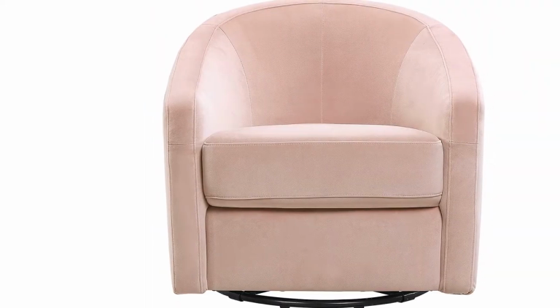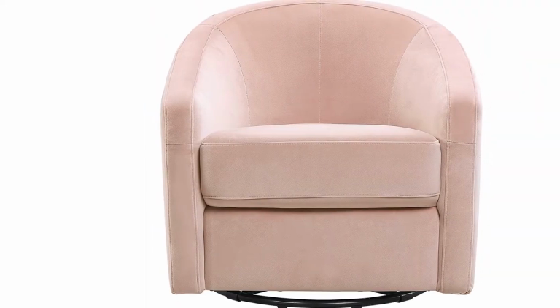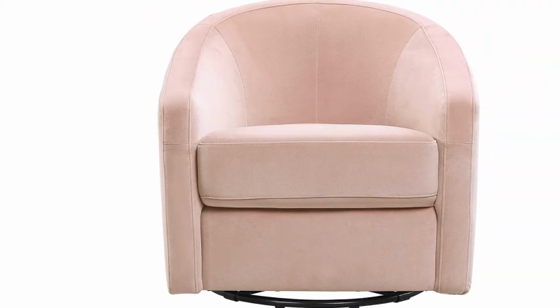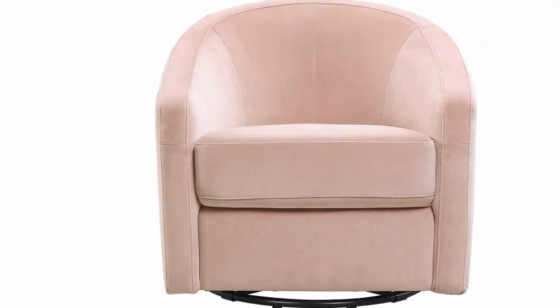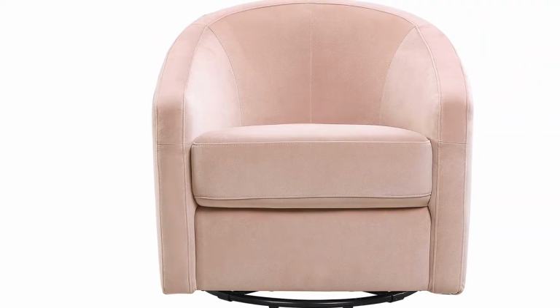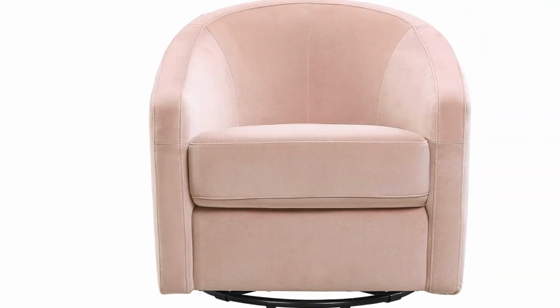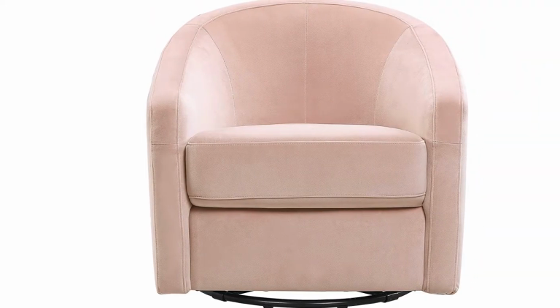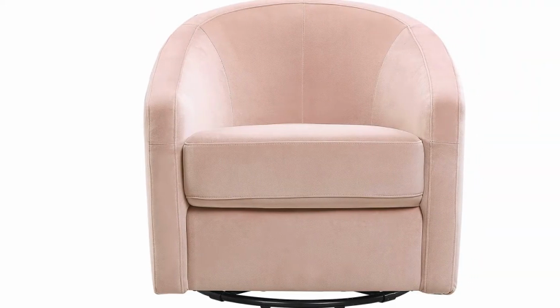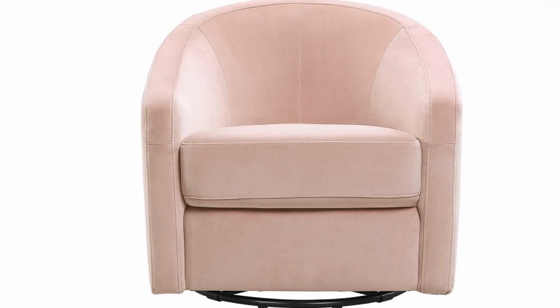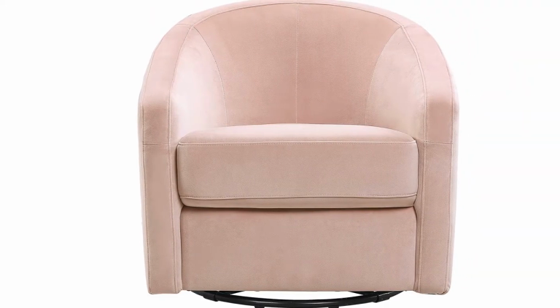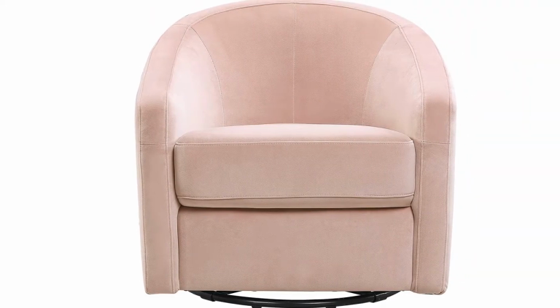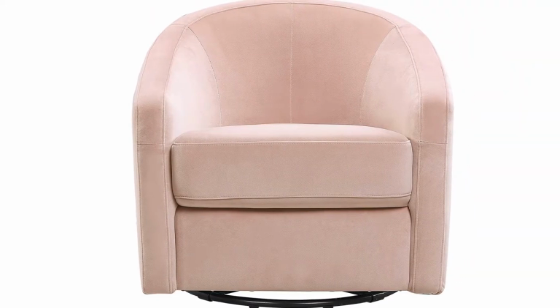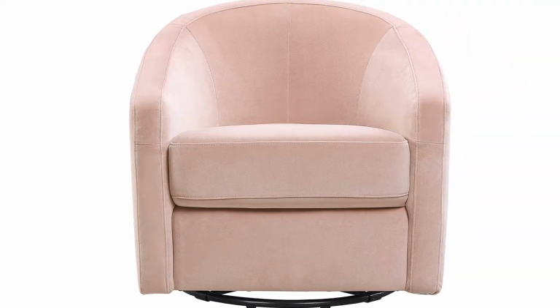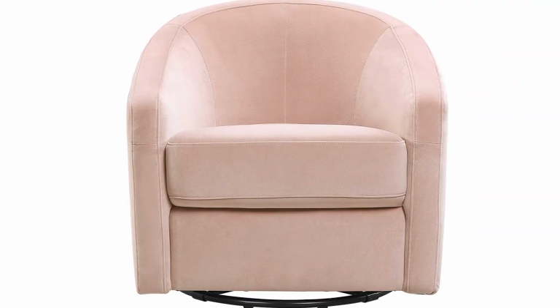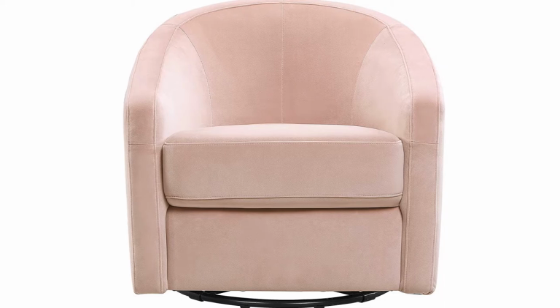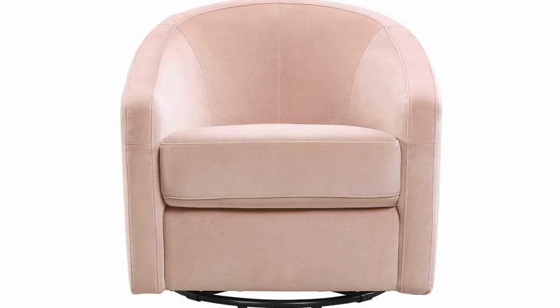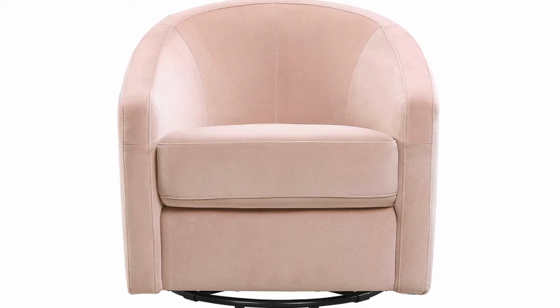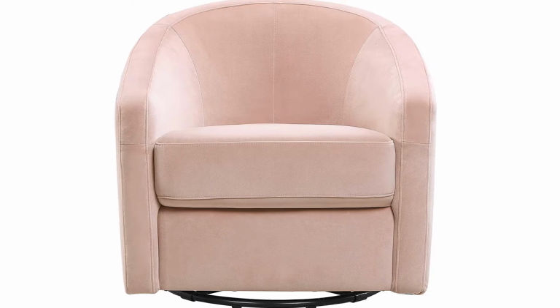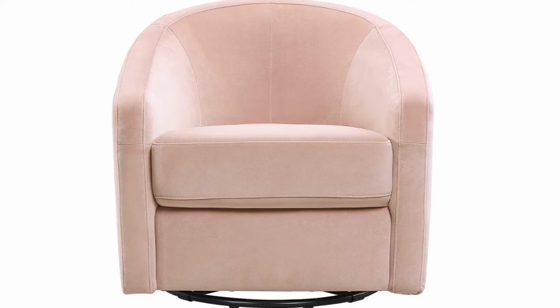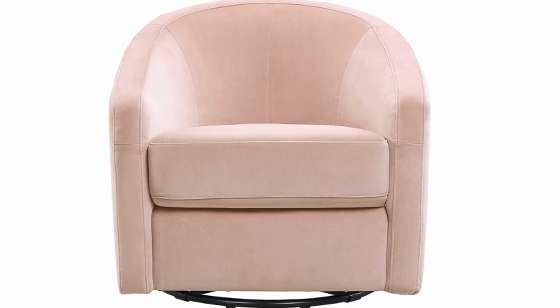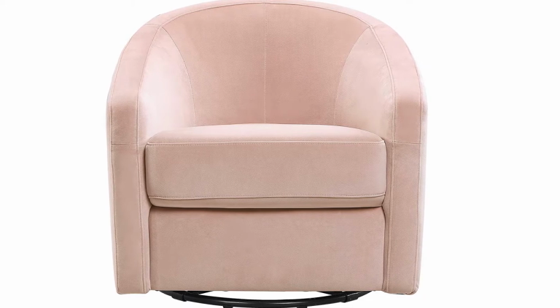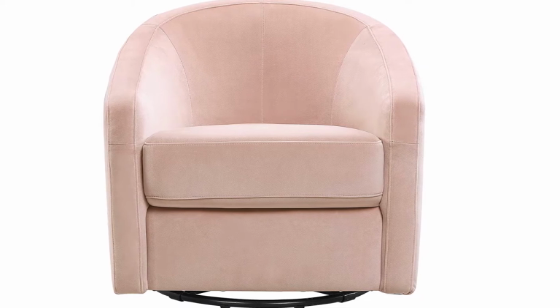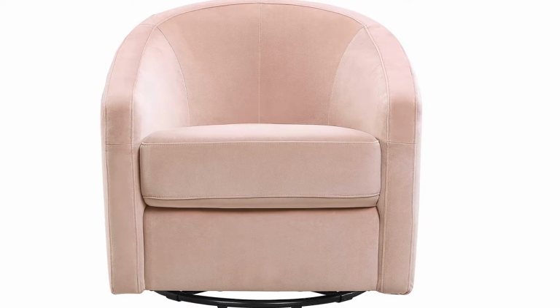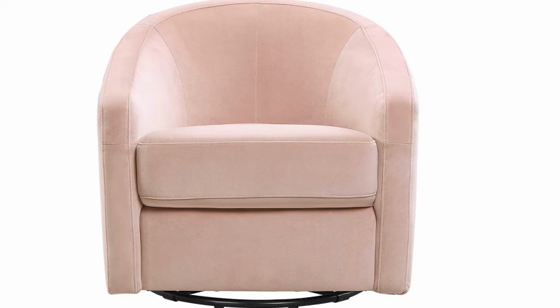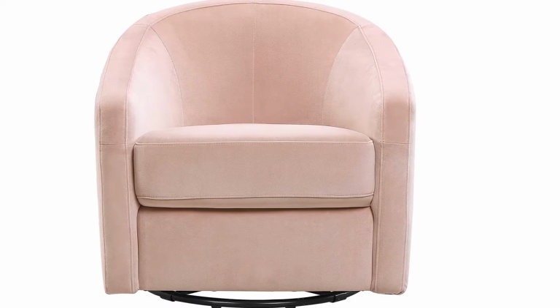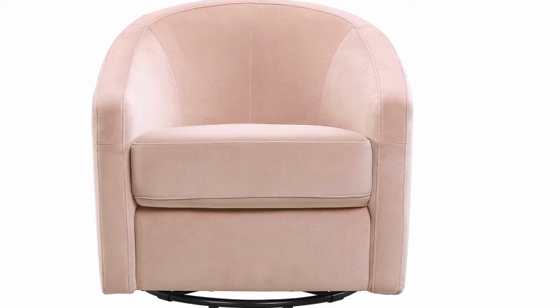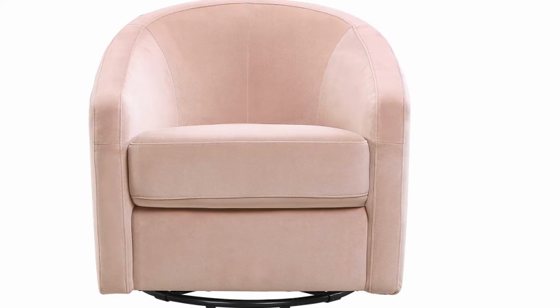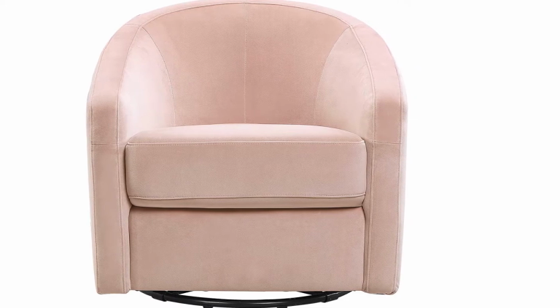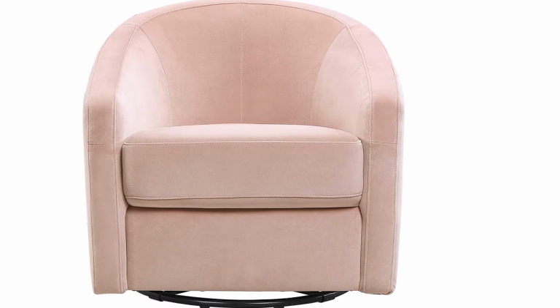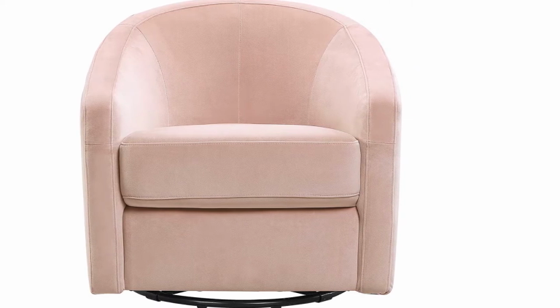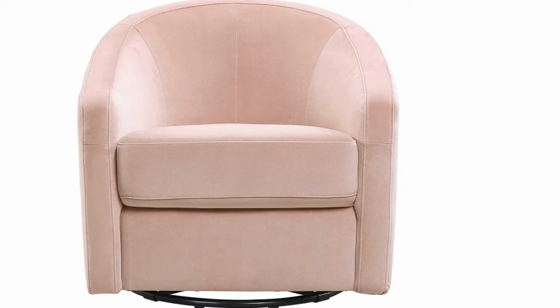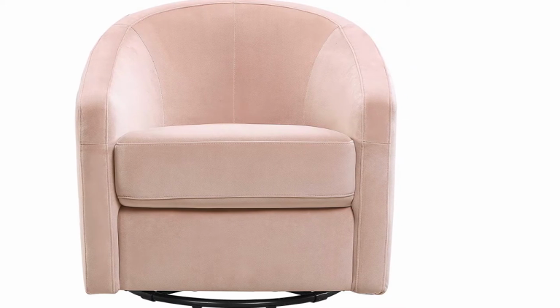What you should know: its smaller size means it may not be the best choice for taller parents.